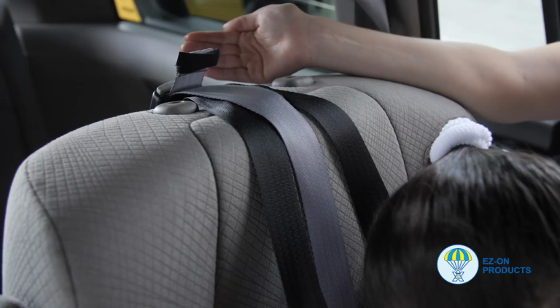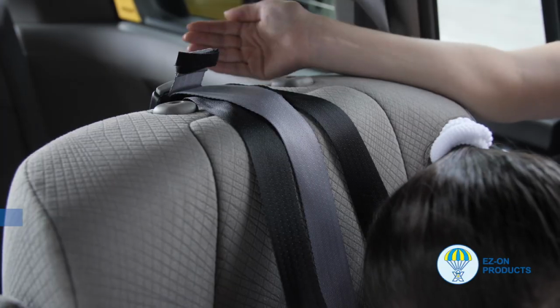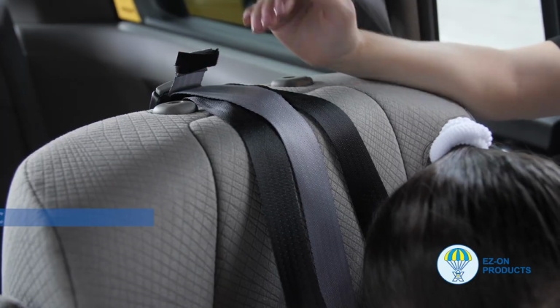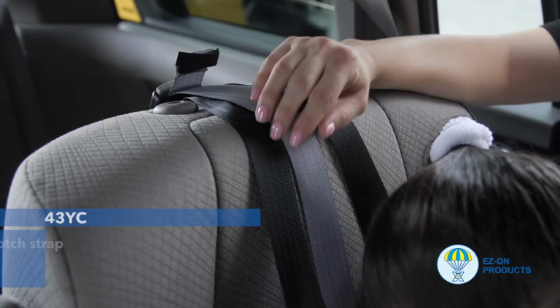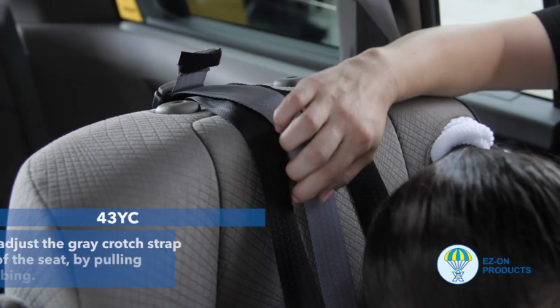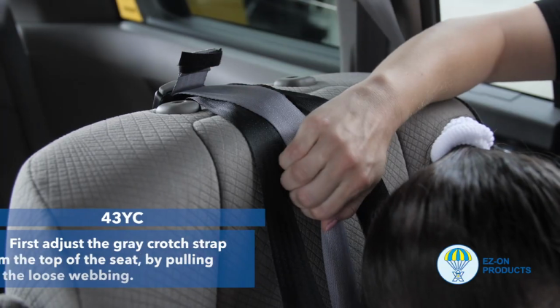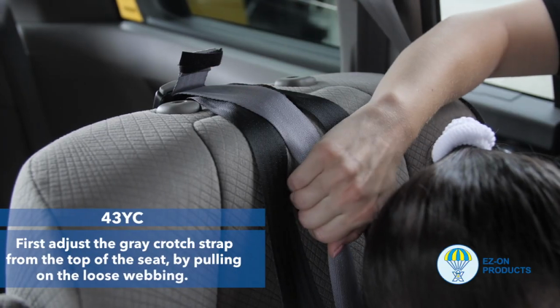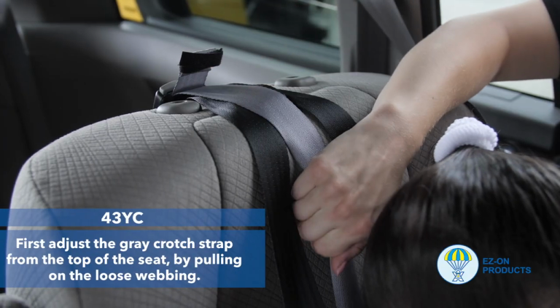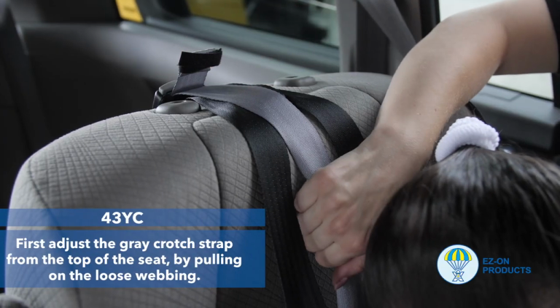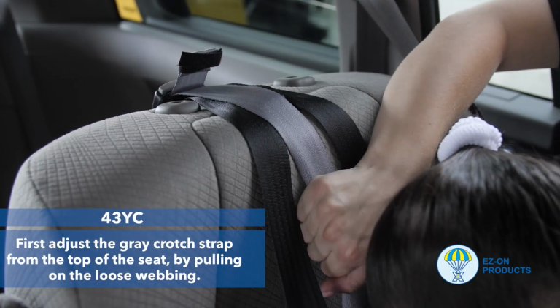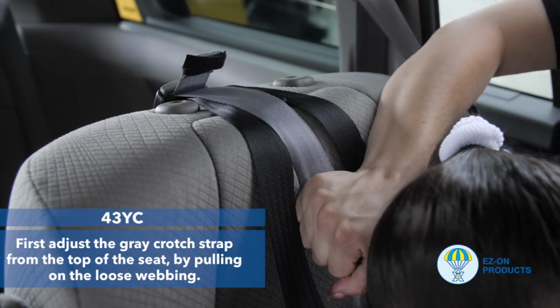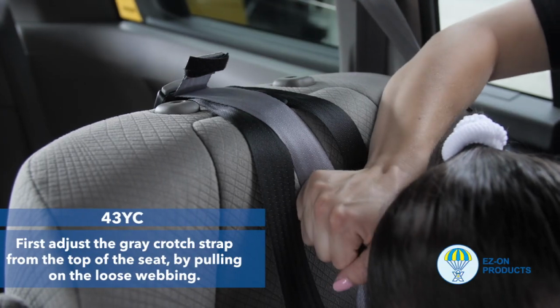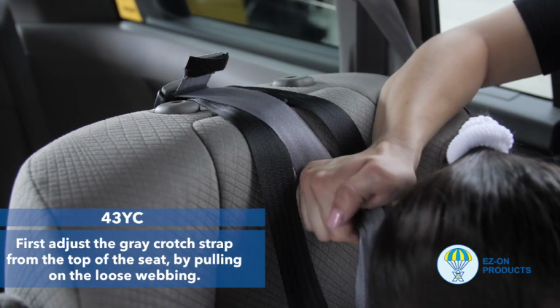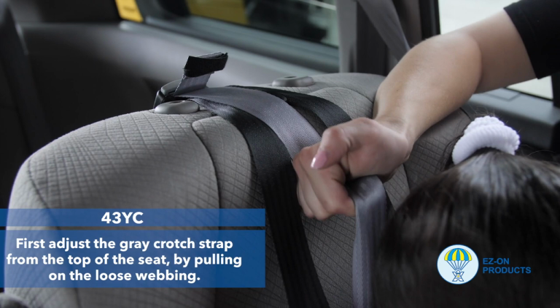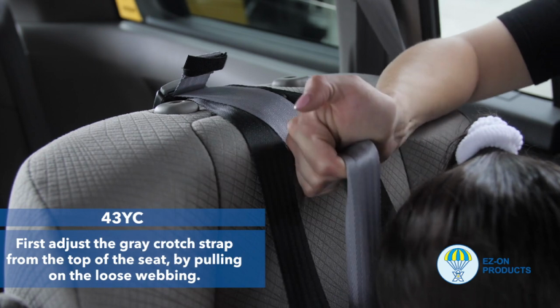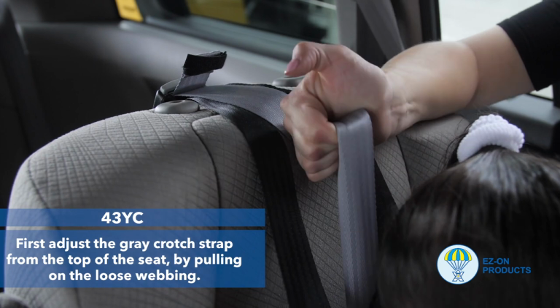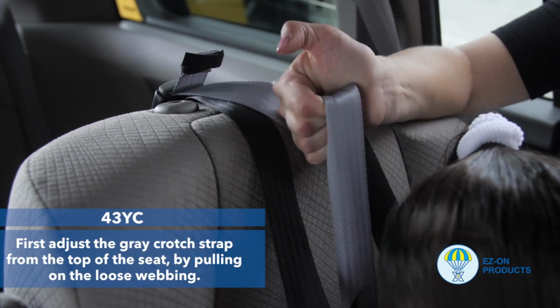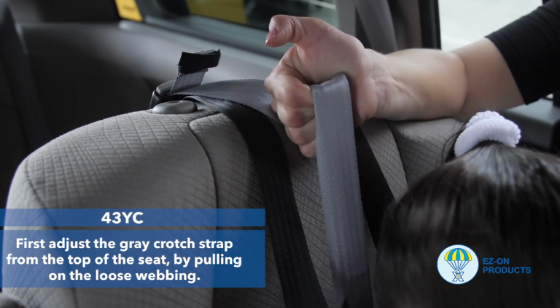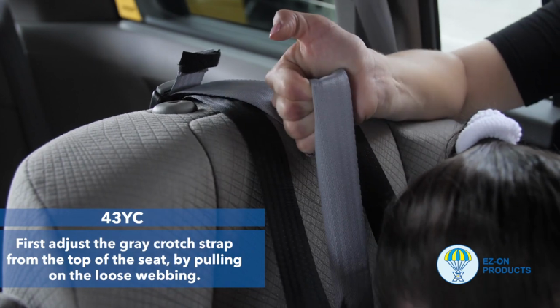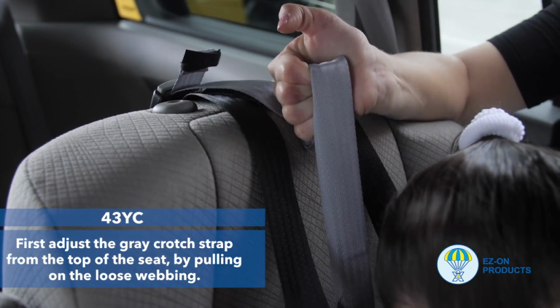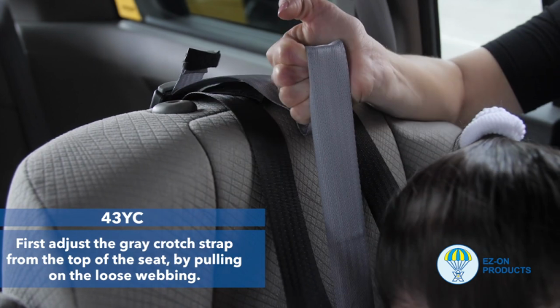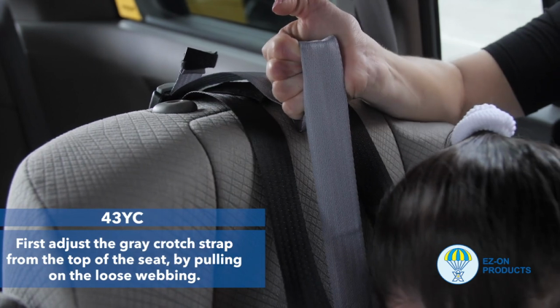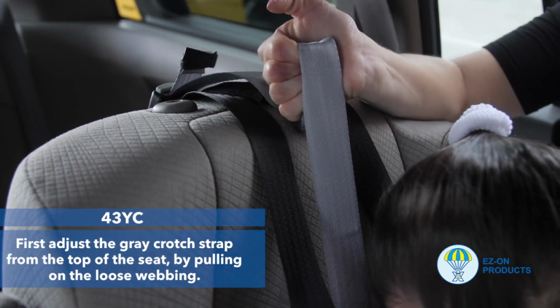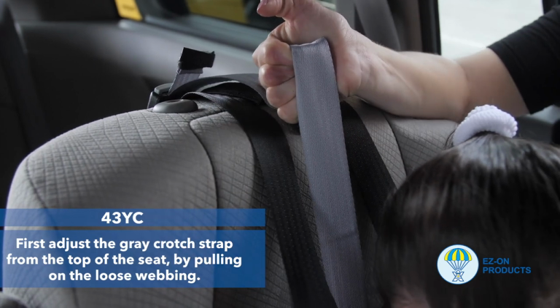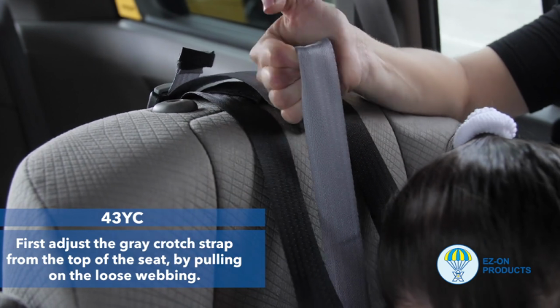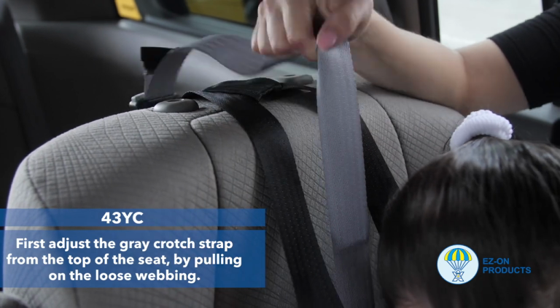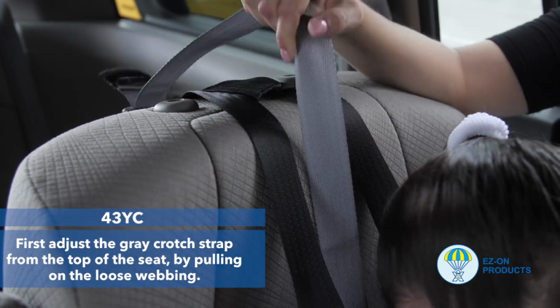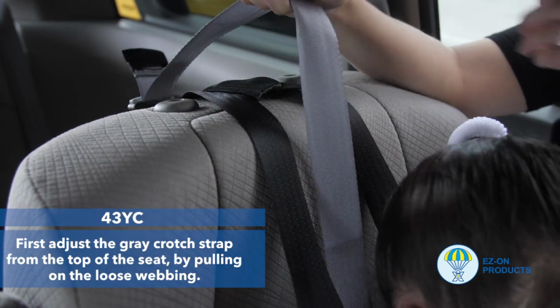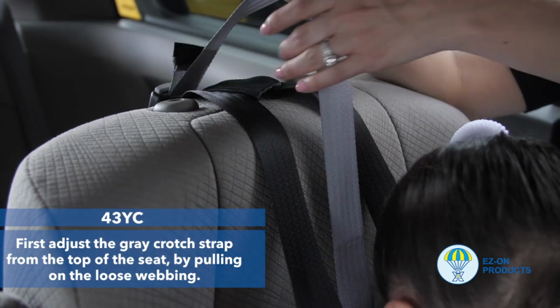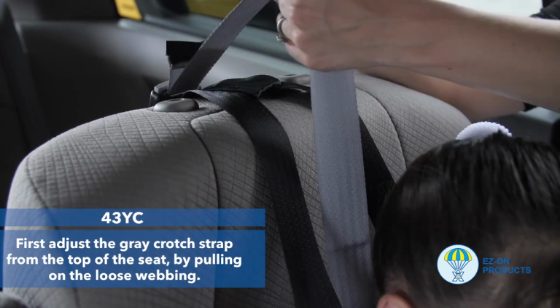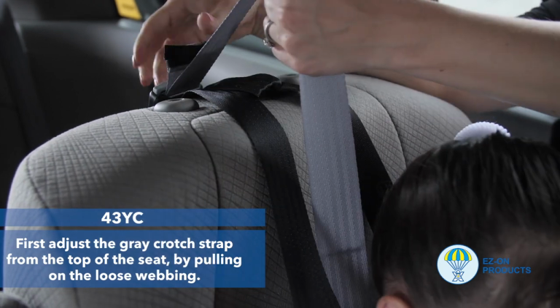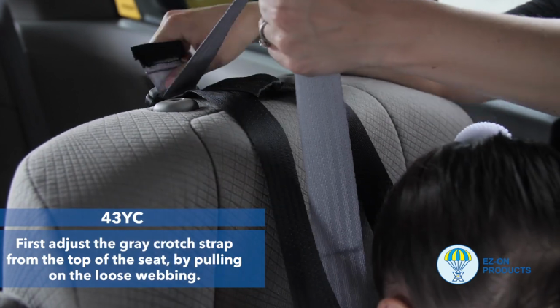Step 7: Adjust the gray crotch strap from the top of the seat by pulling on the loose webbing.